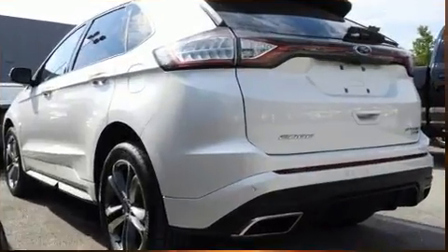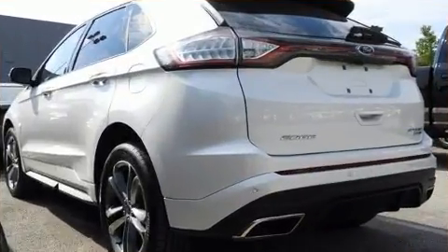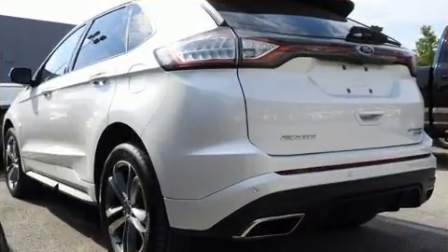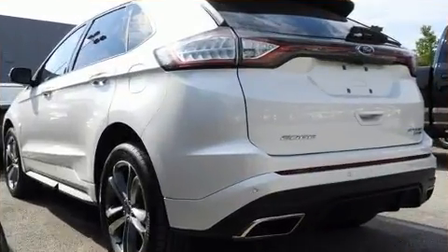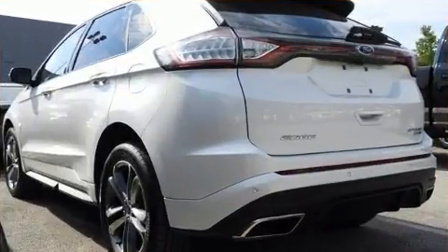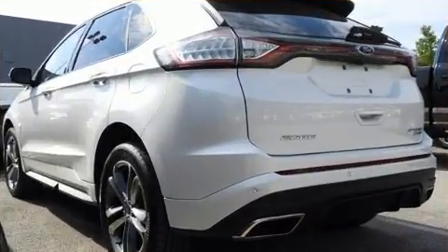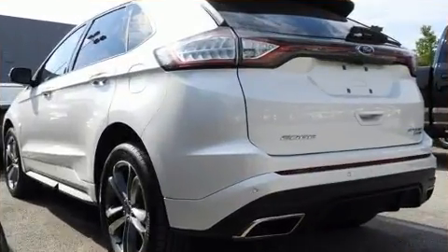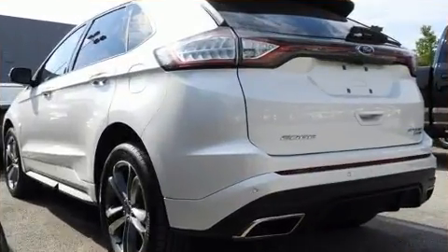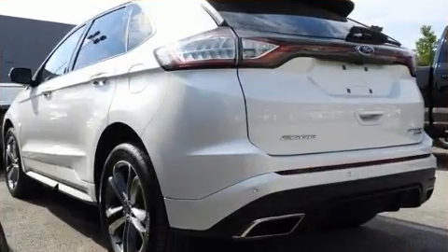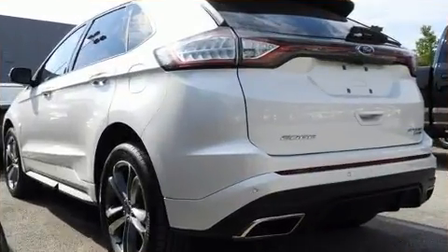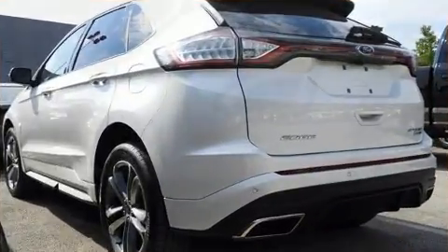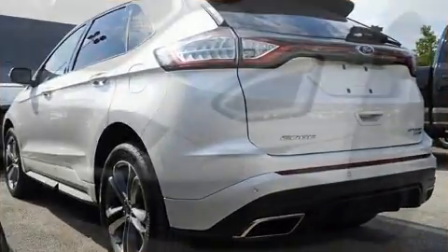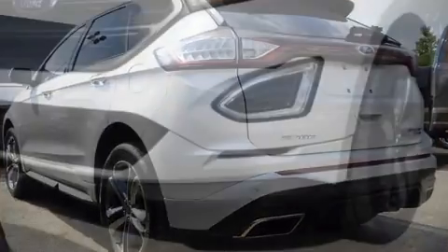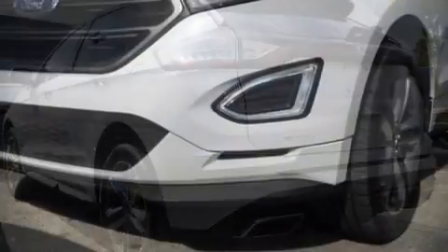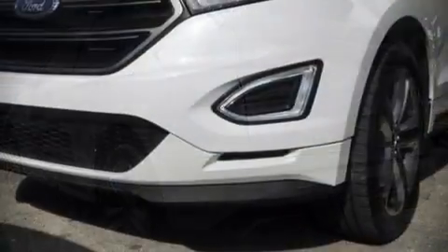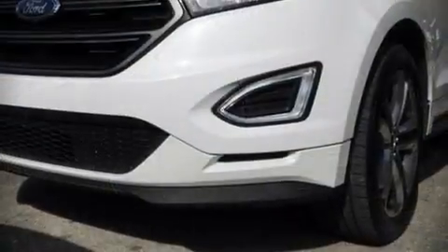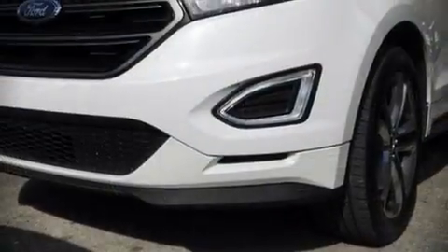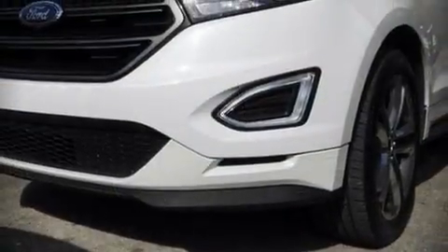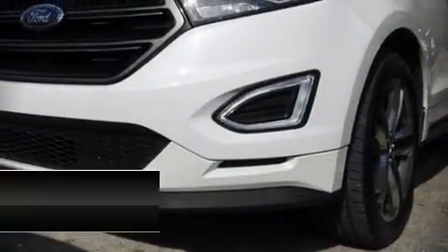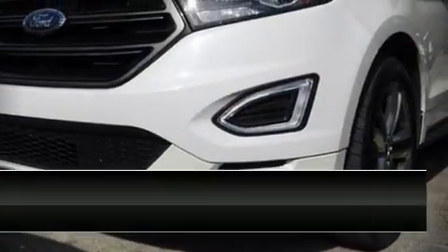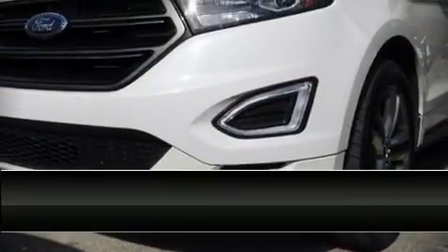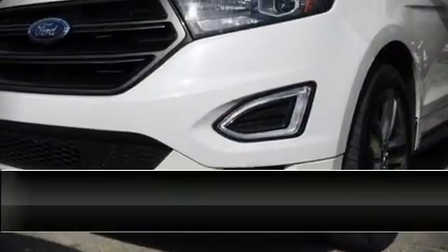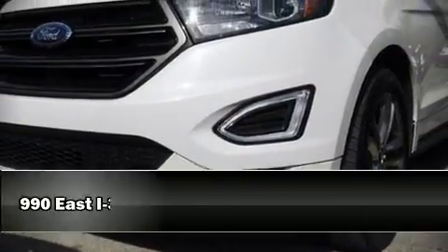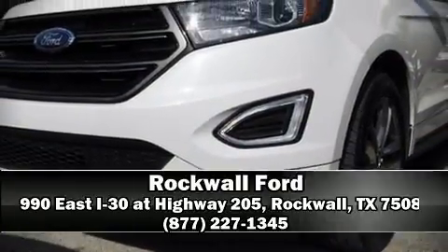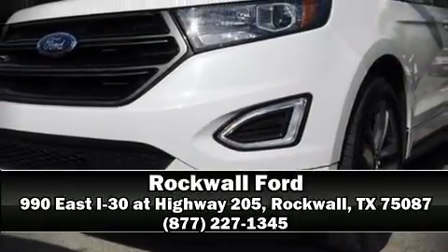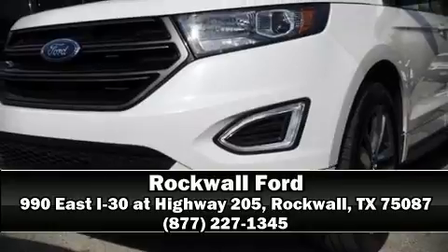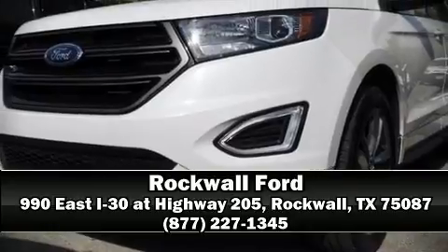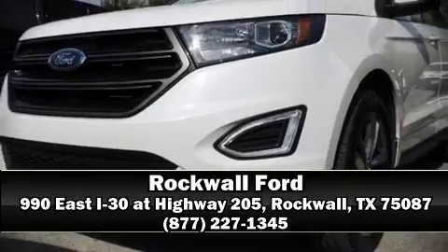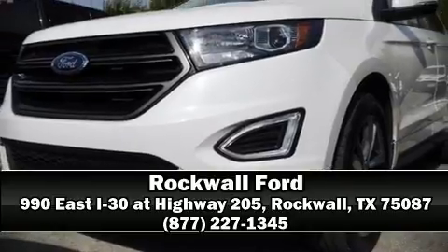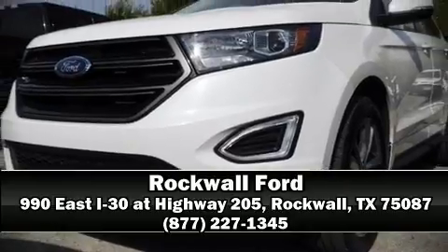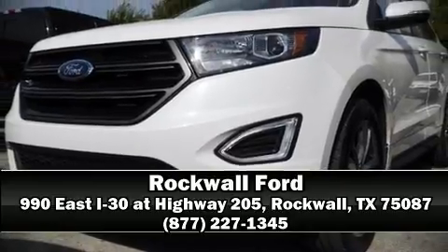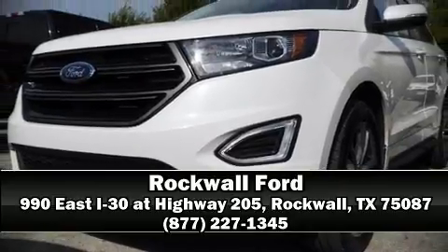This vehicle has achieved certified pre-owned status by passing Ford's rigorous certification process. Please don't hesitate to give us a call.